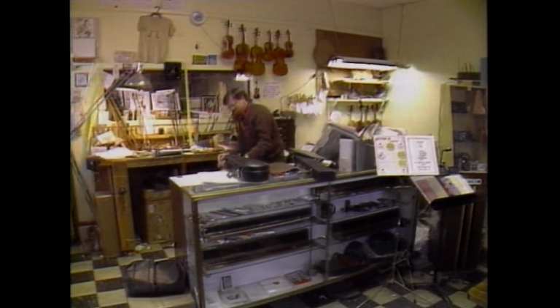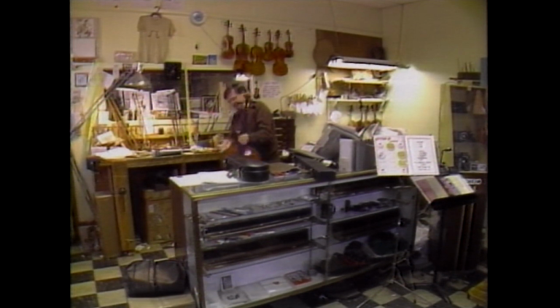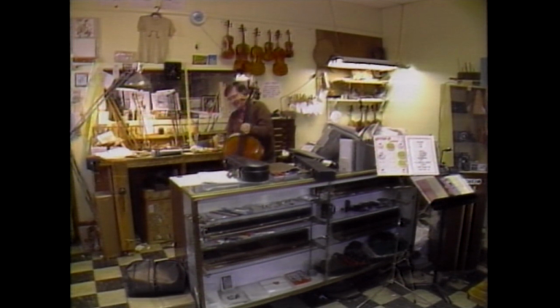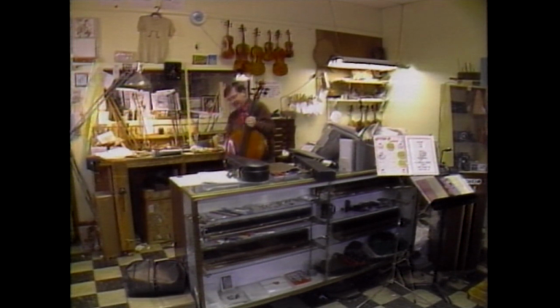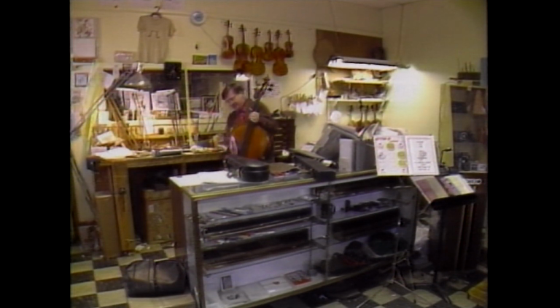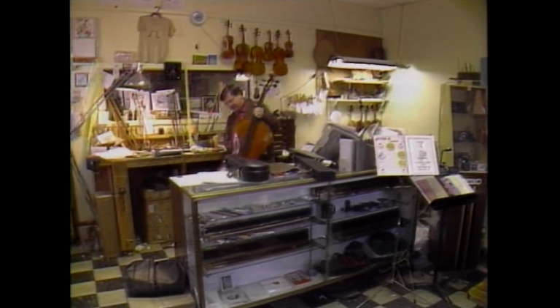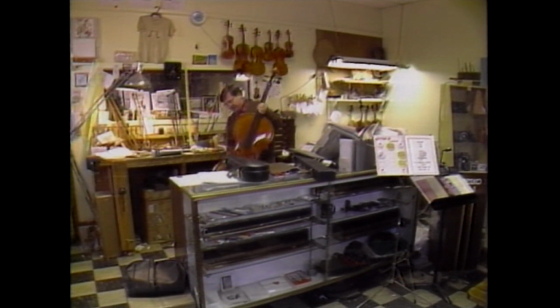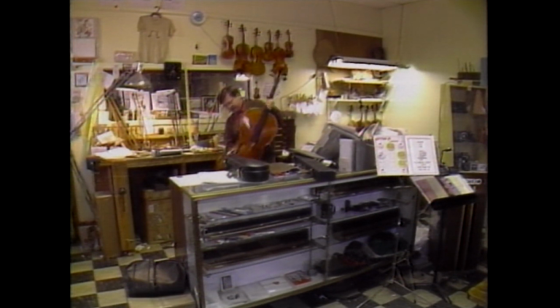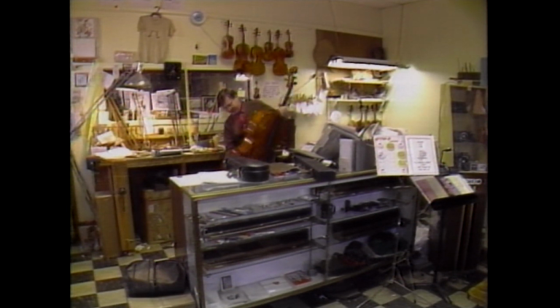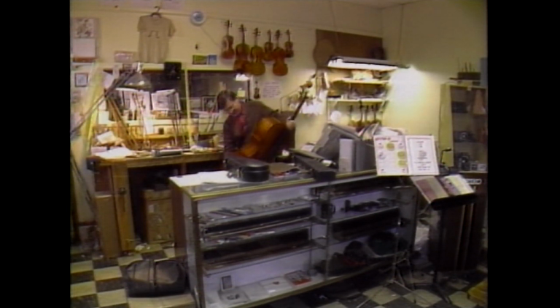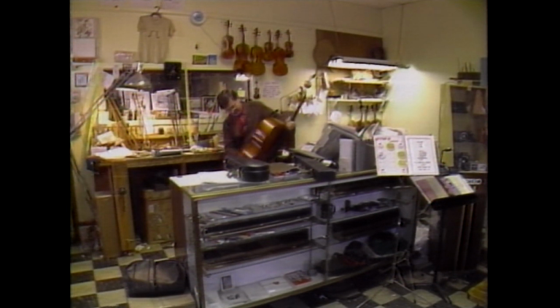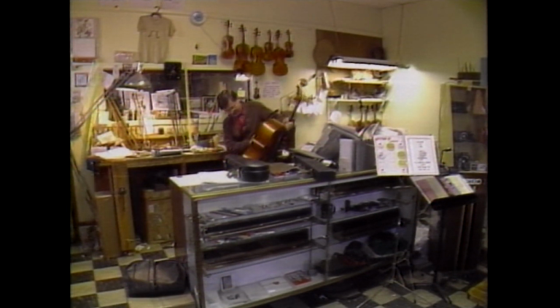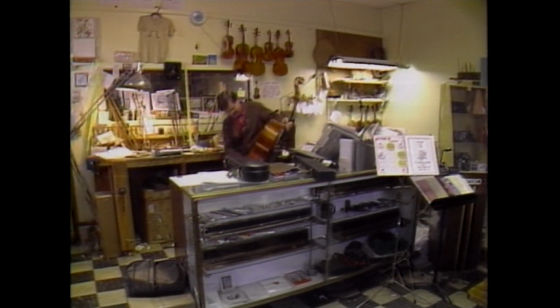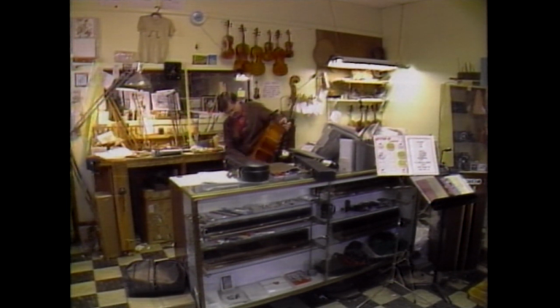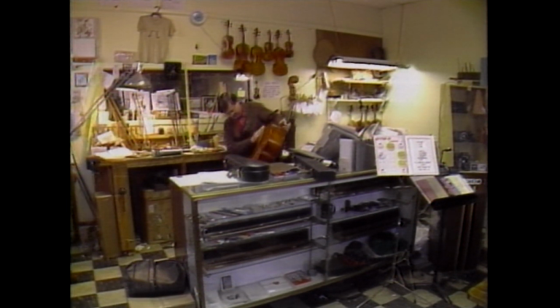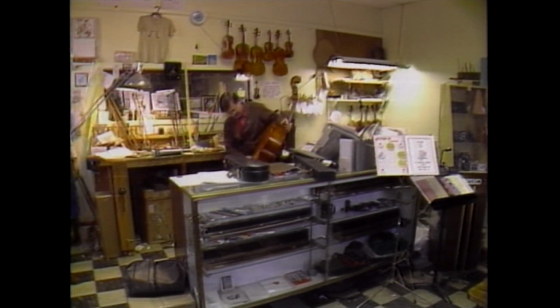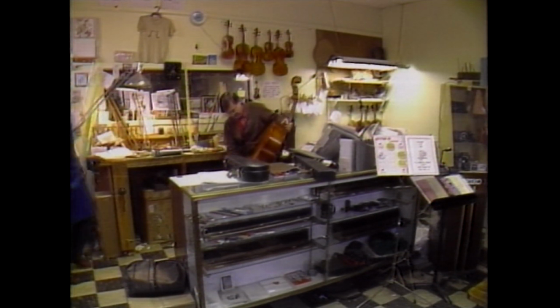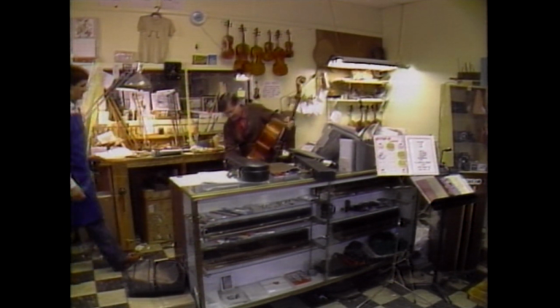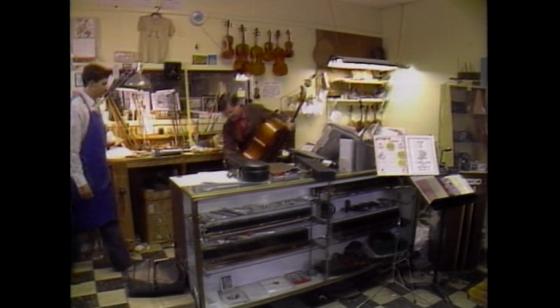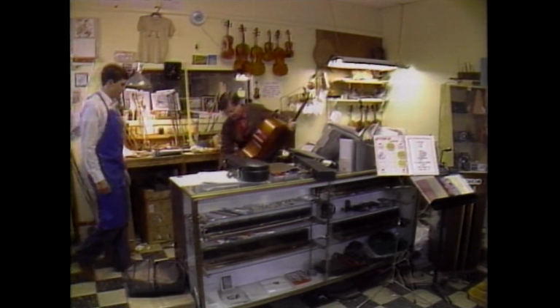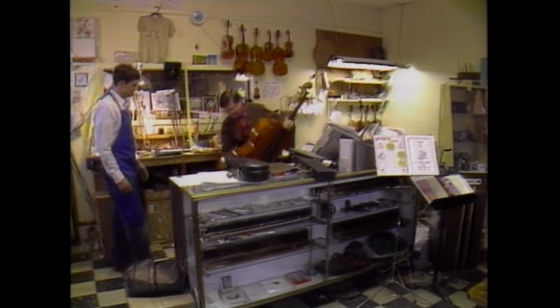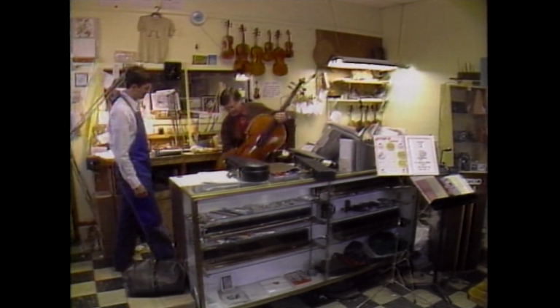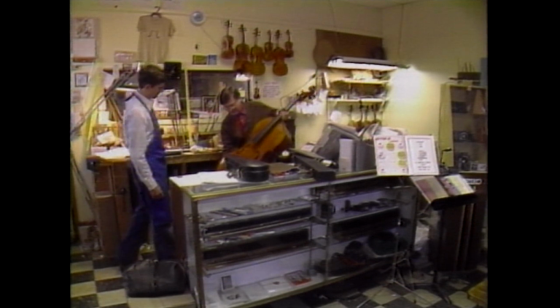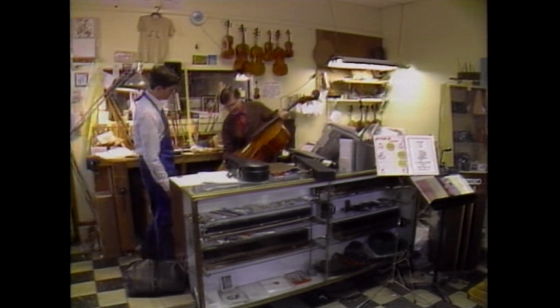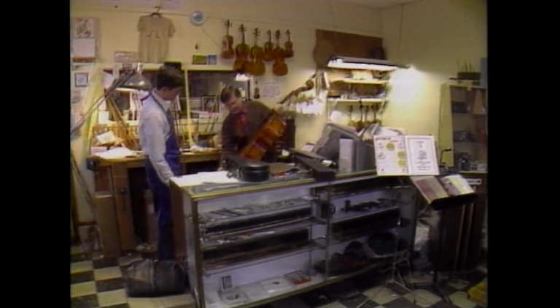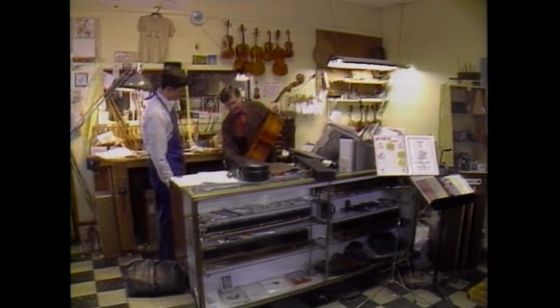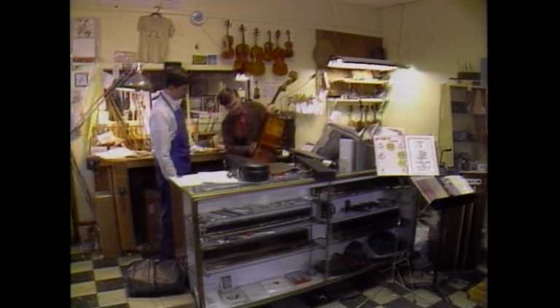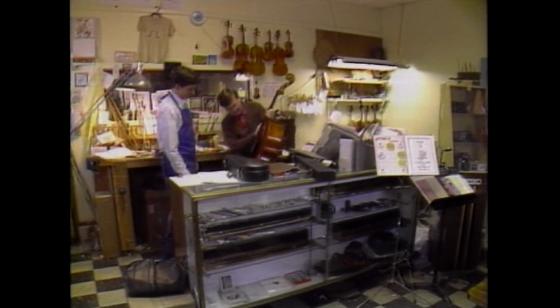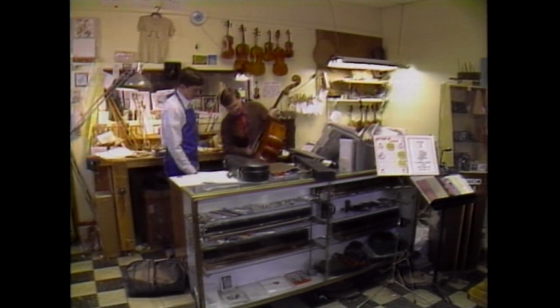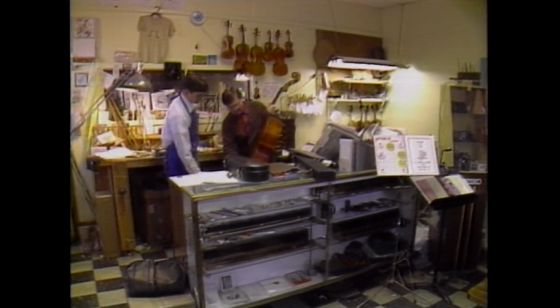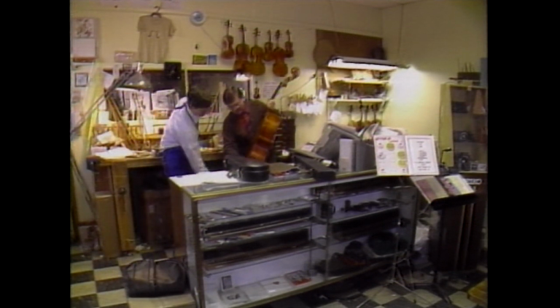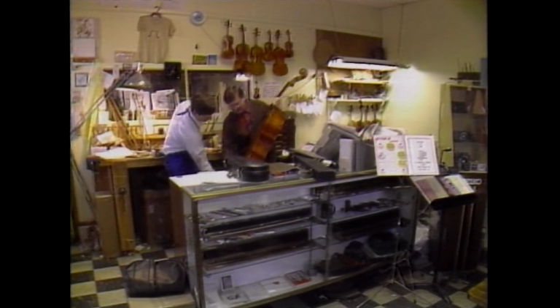Today, Richard and David Schlubb continue the art of violin making at the Loft Violin Shop in Columbus.